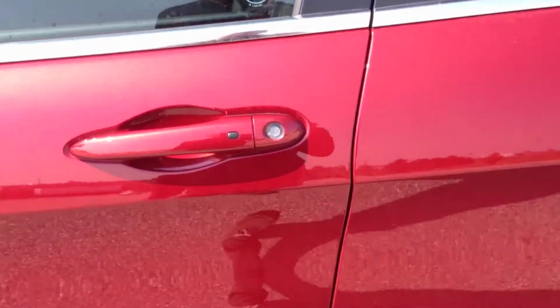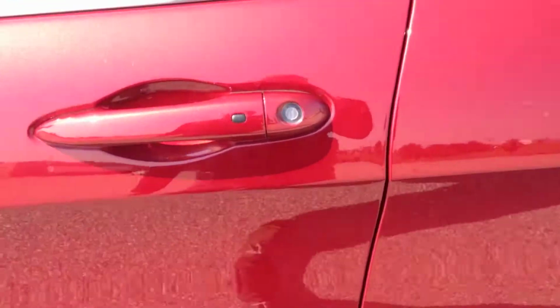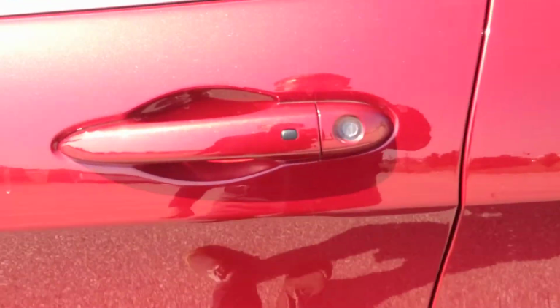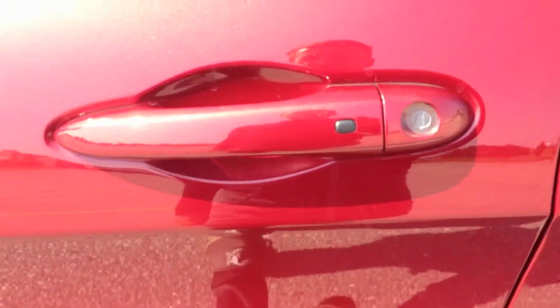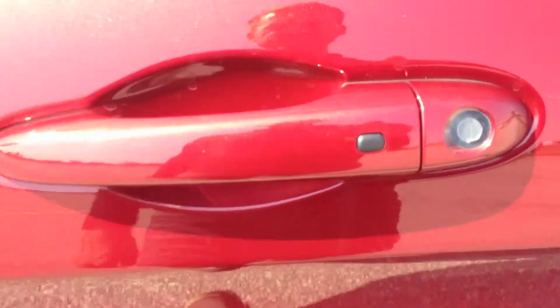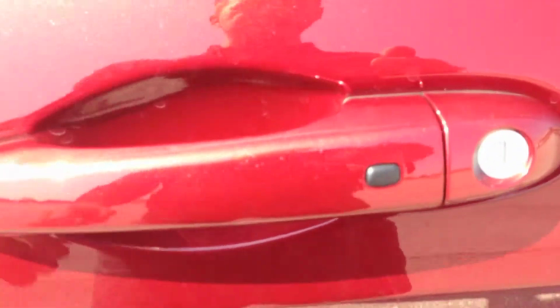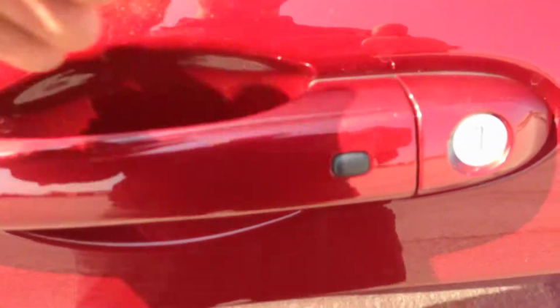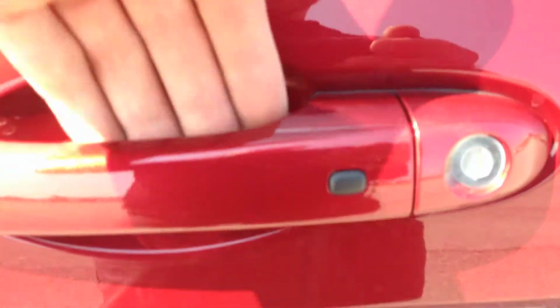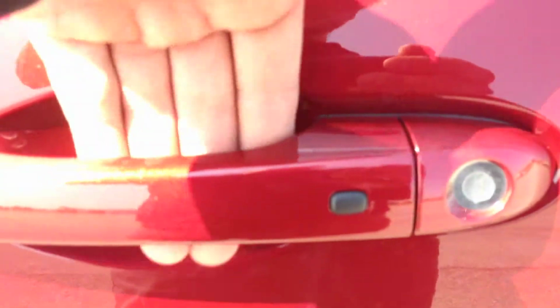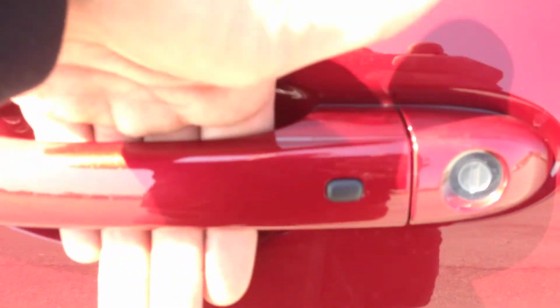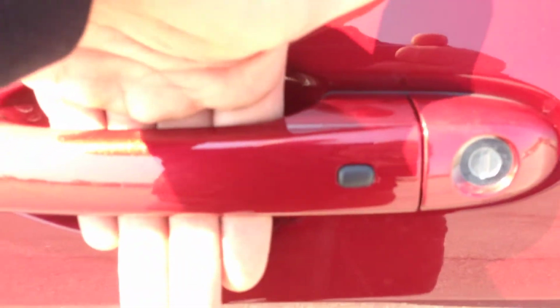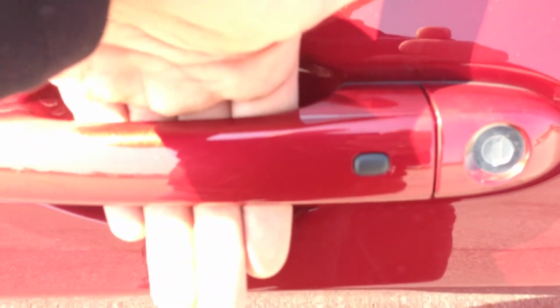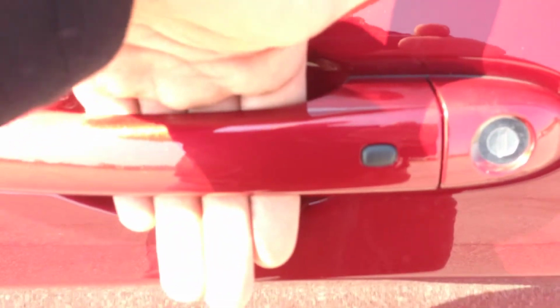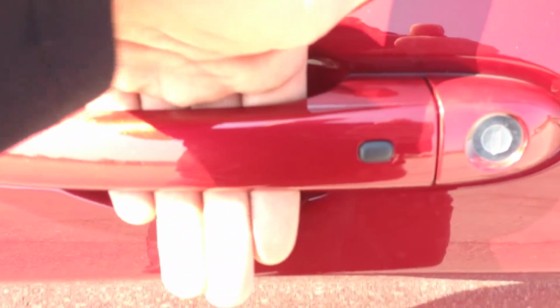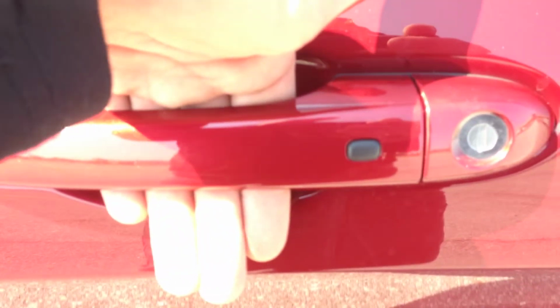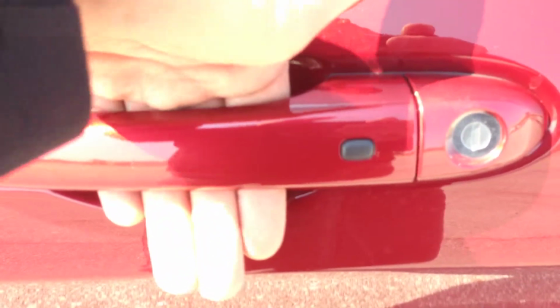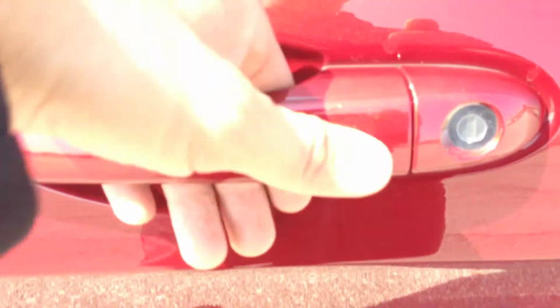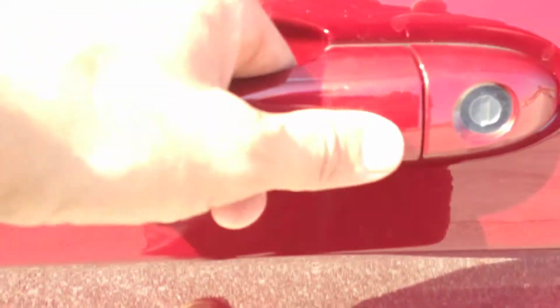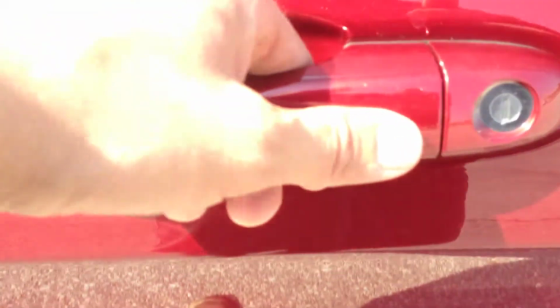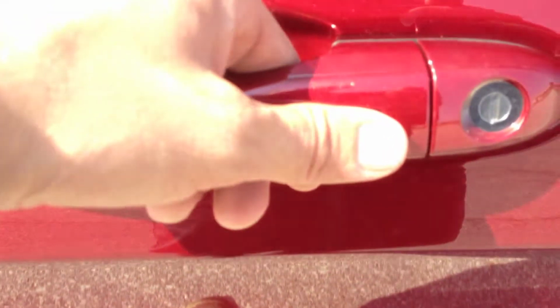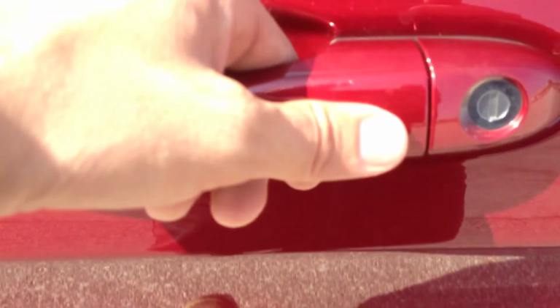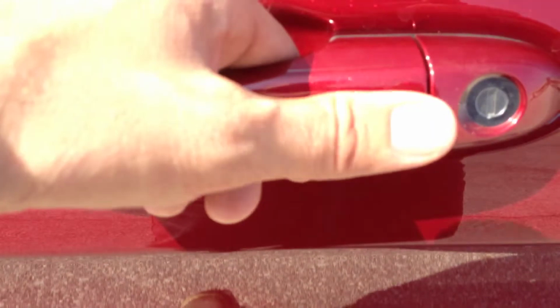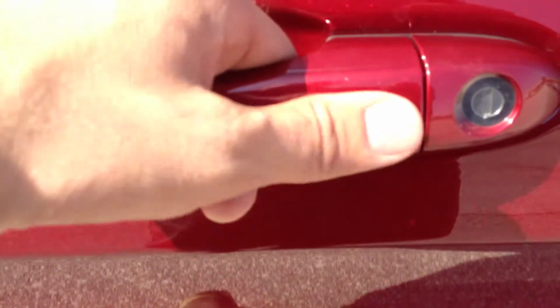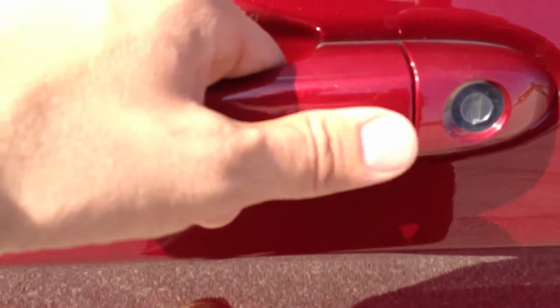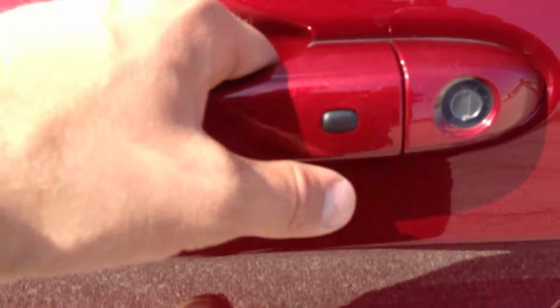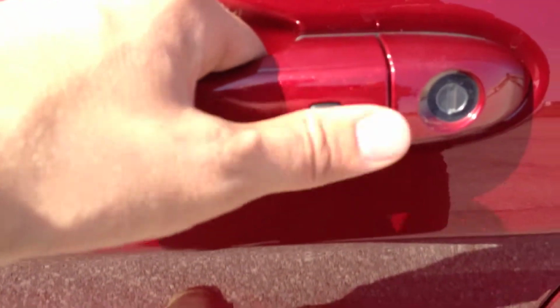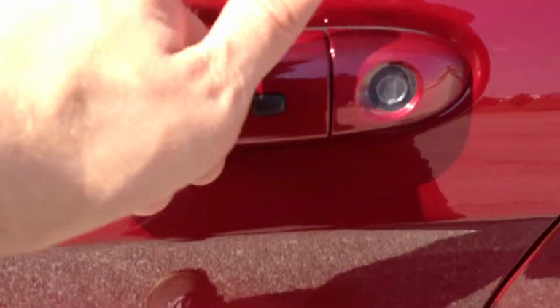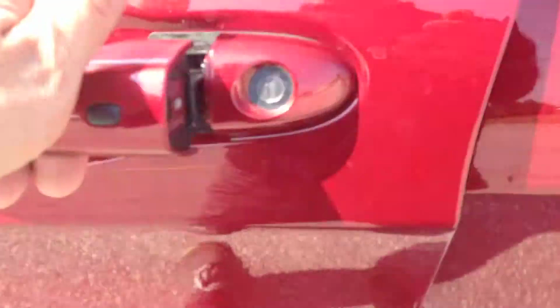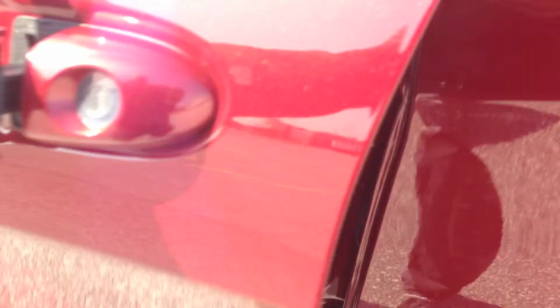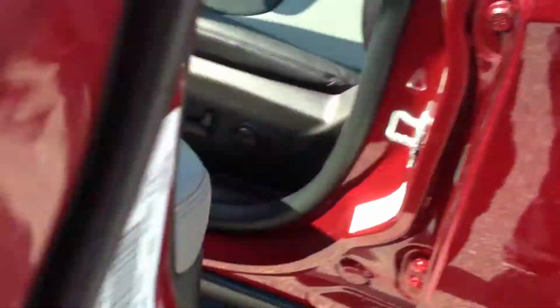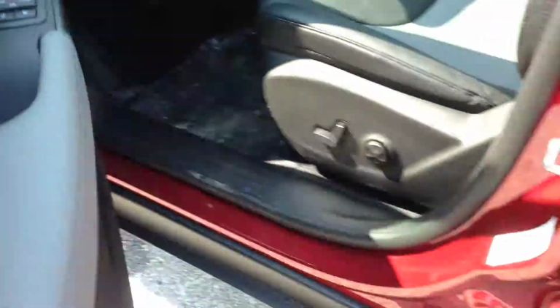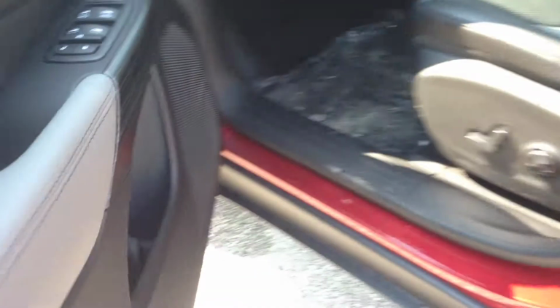Passive entry system — simply unlock your door by placing your hand like so, and lock it by pushing this button. It only works with the key fob on you.